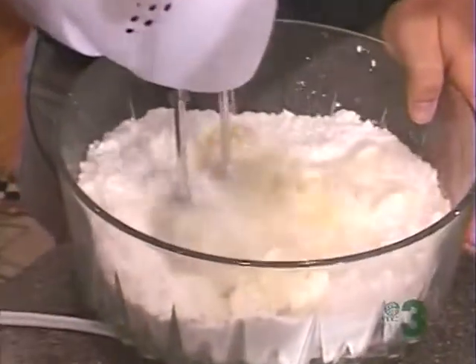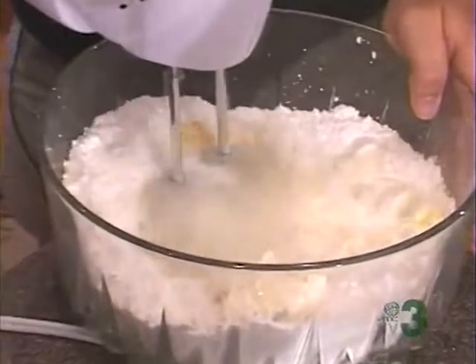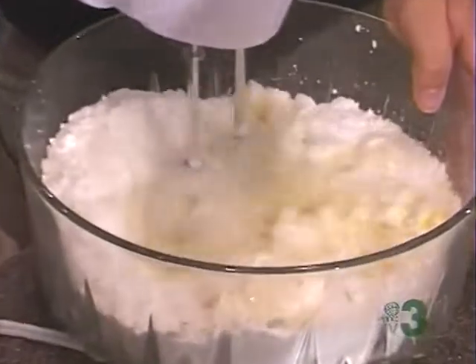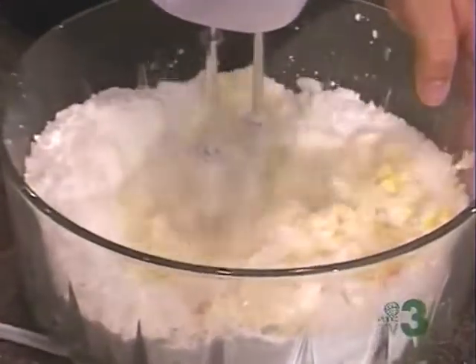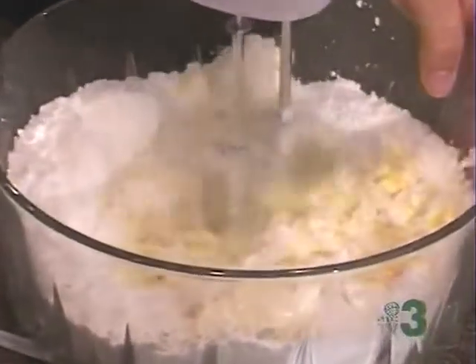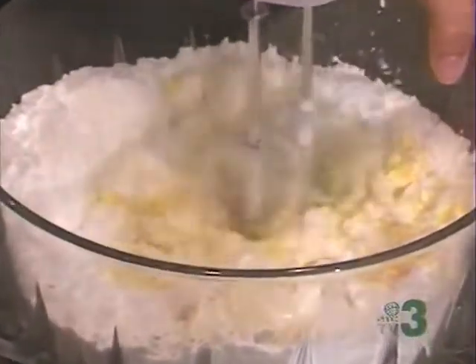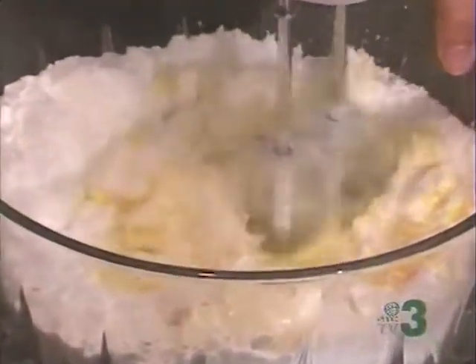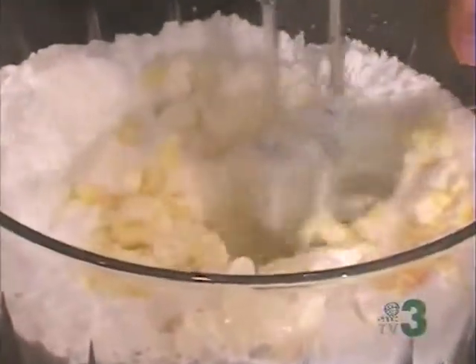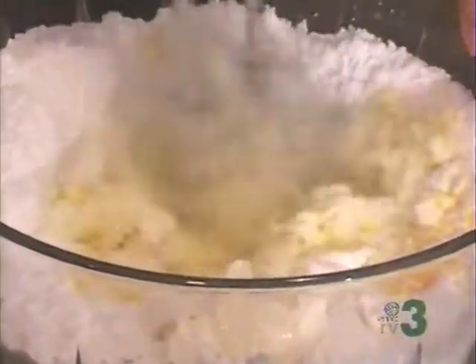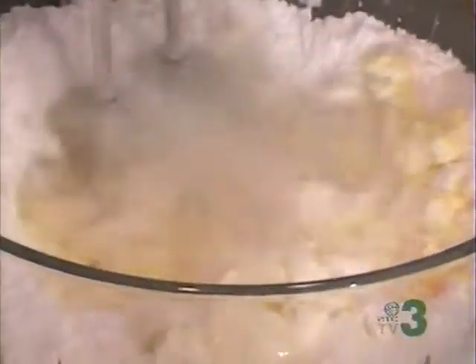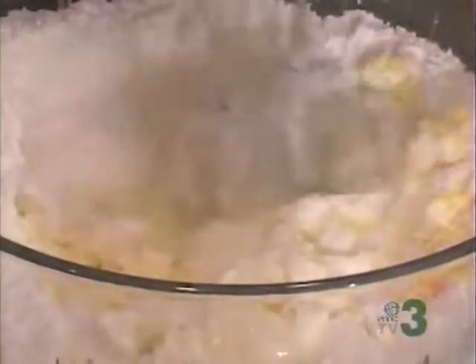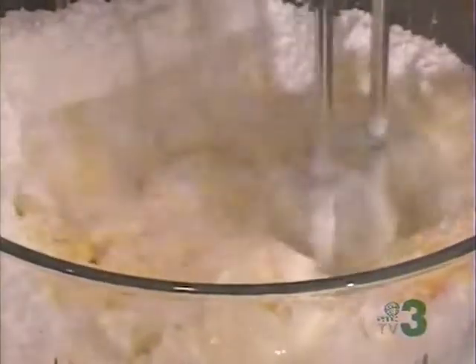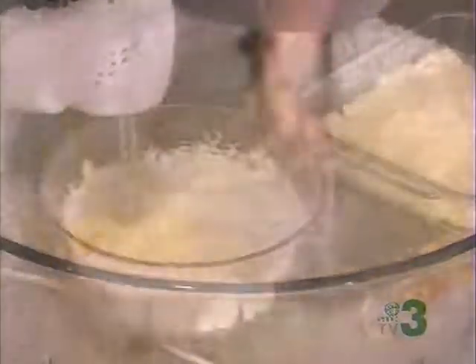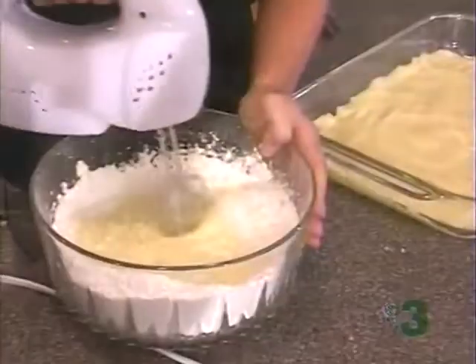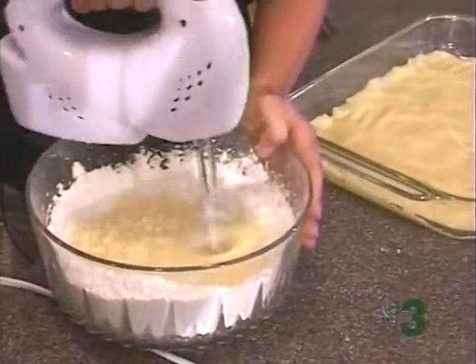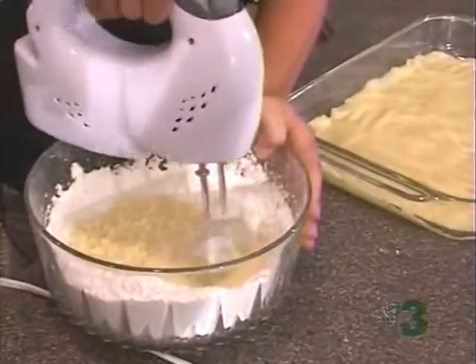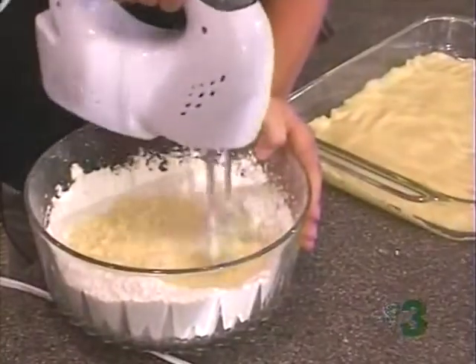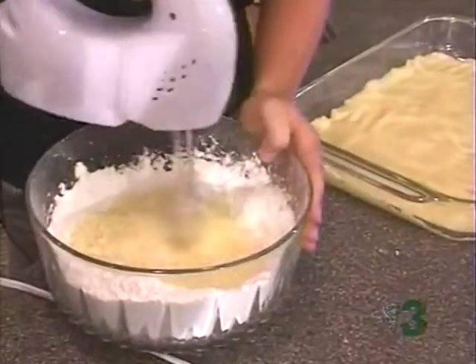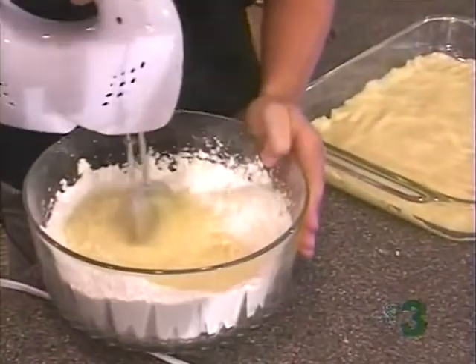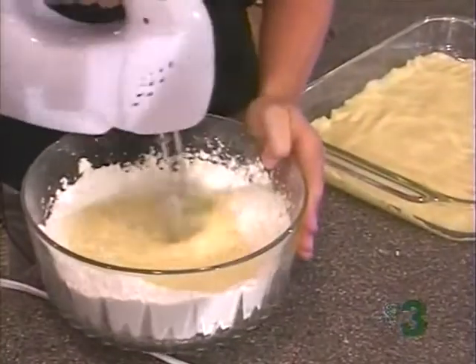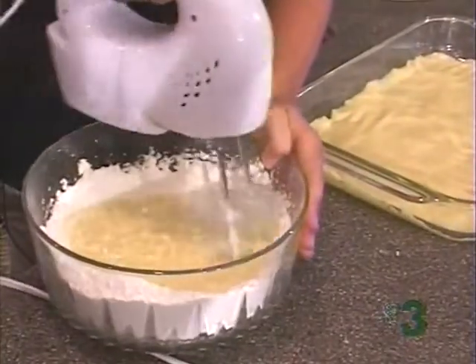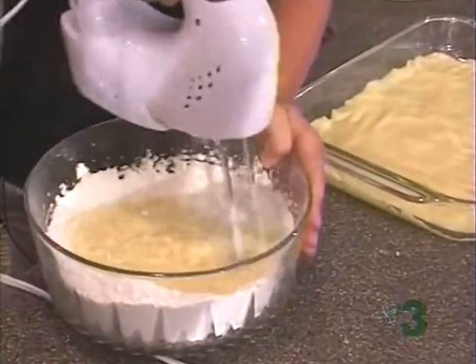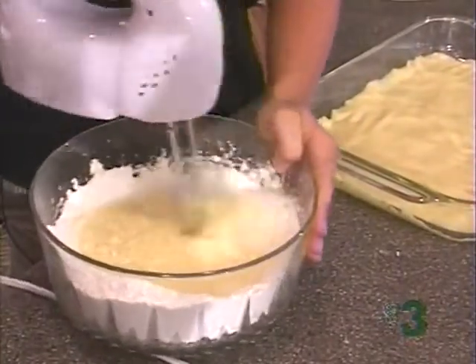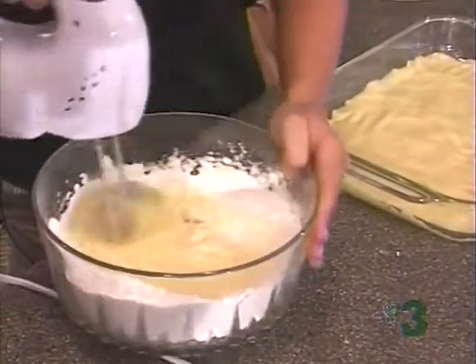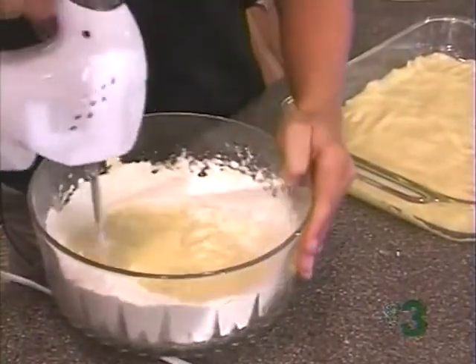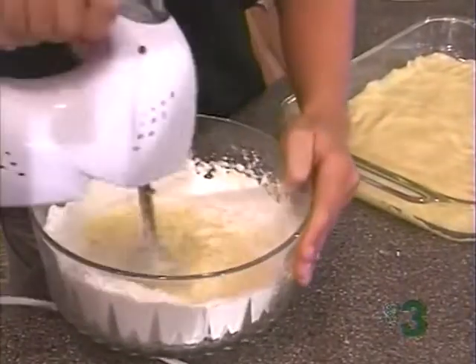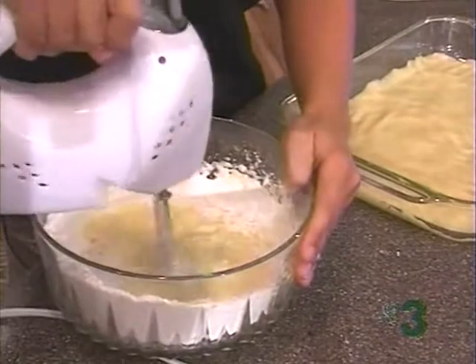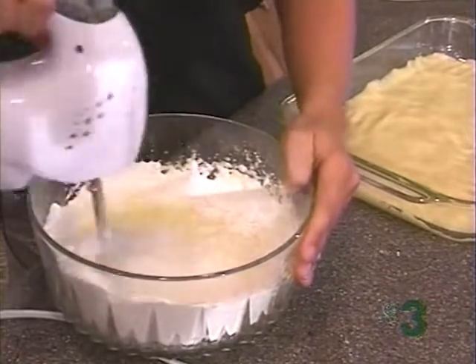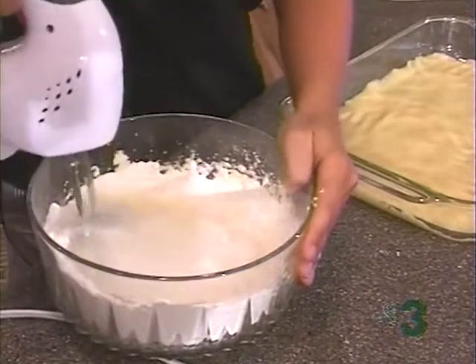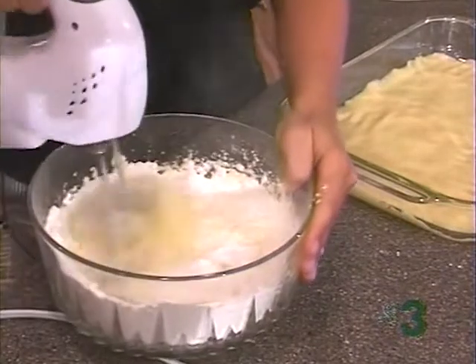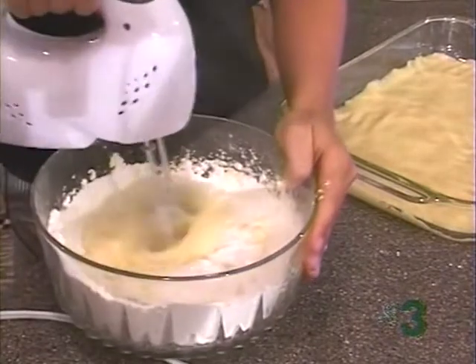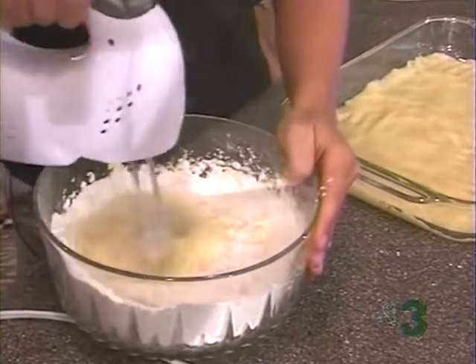Oh, my goodness. I know why you like this. It's sweet, and it's rich.